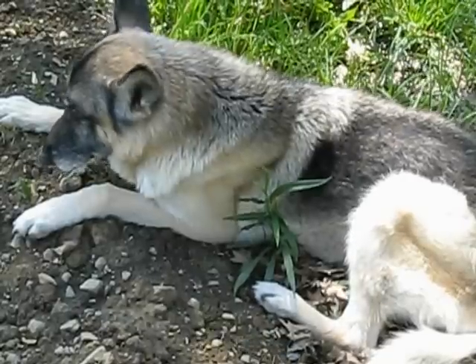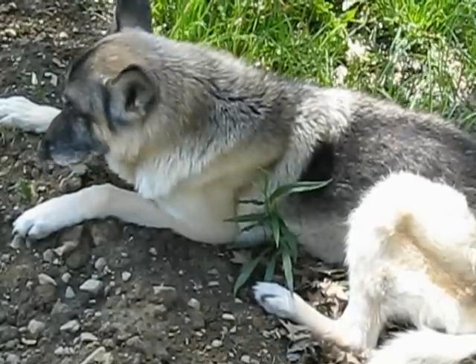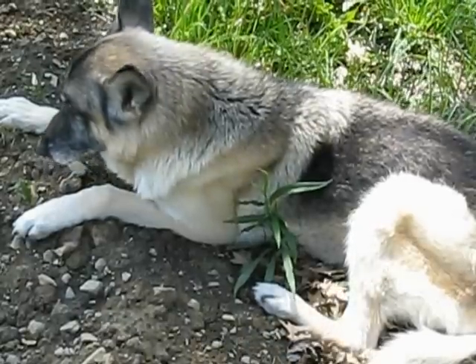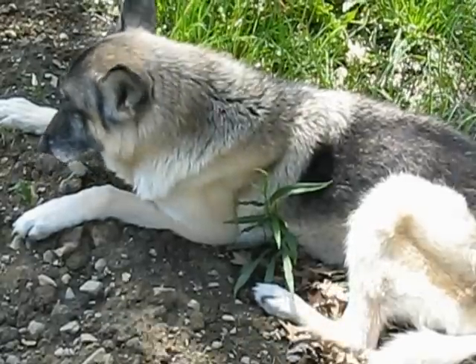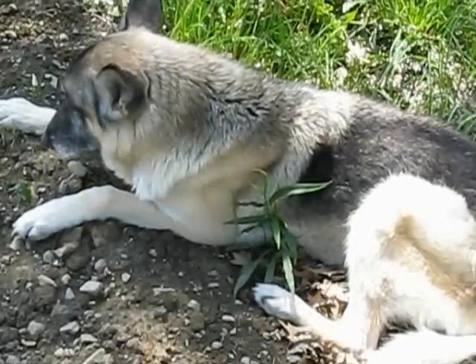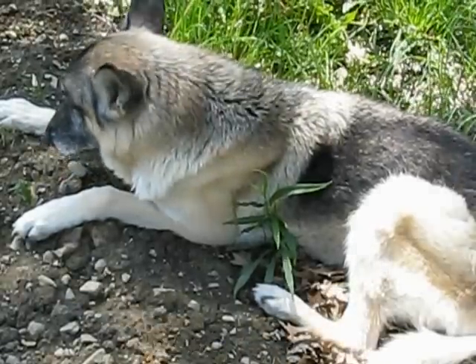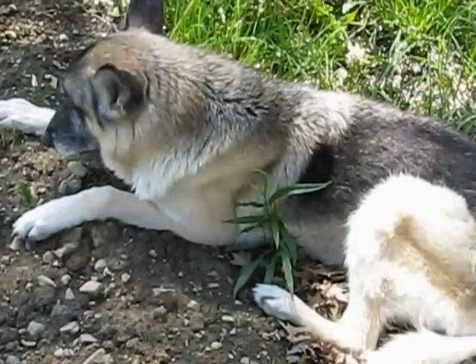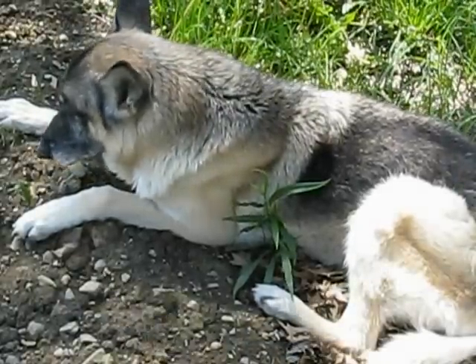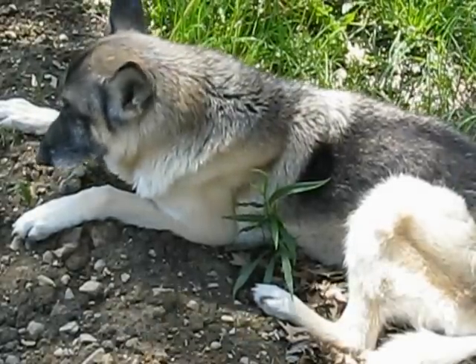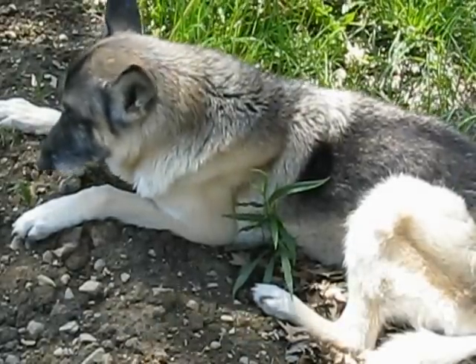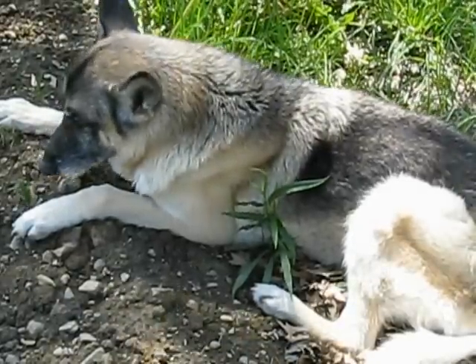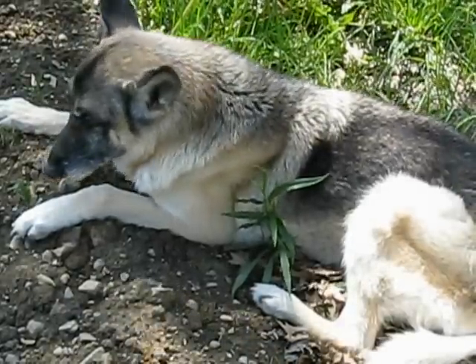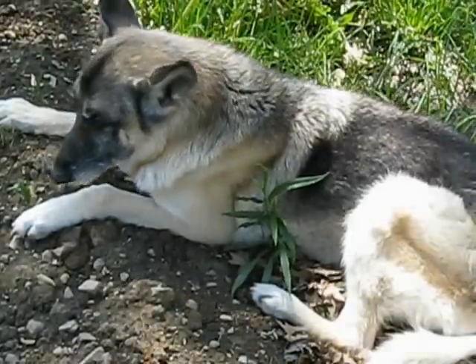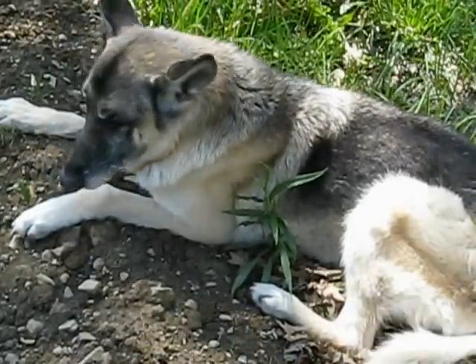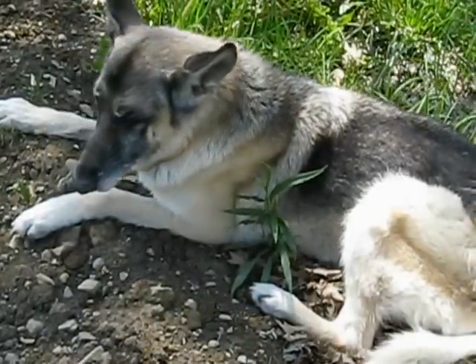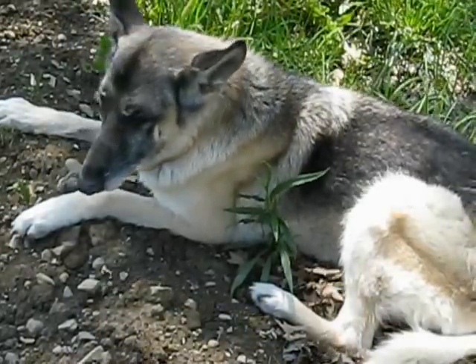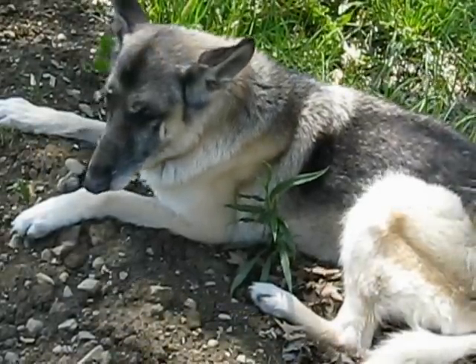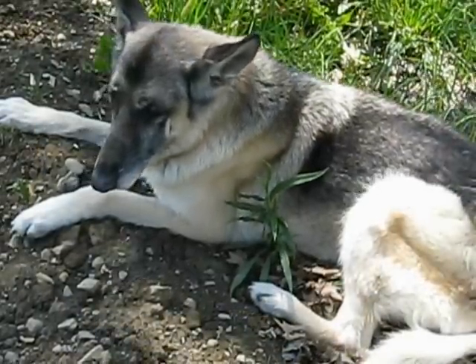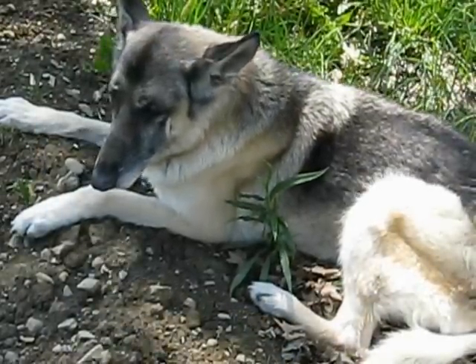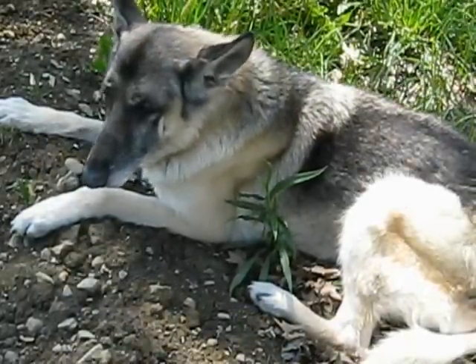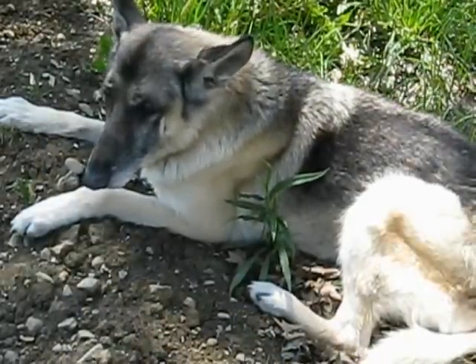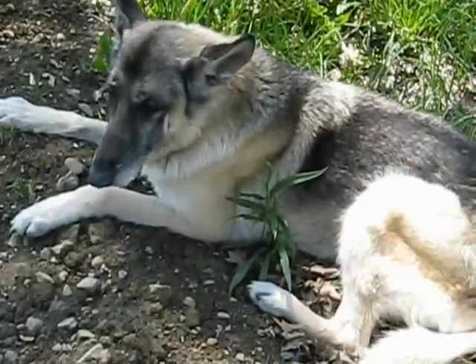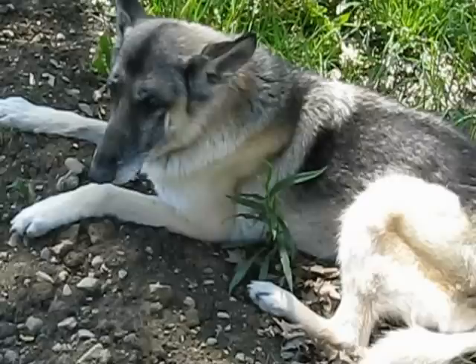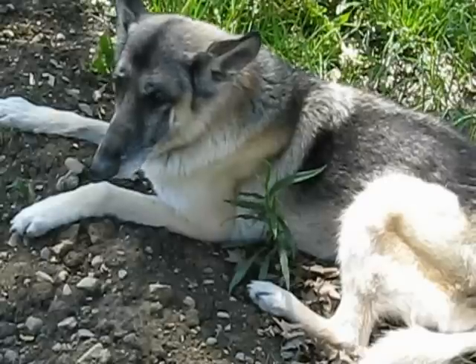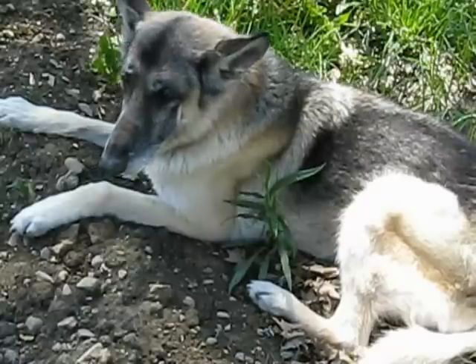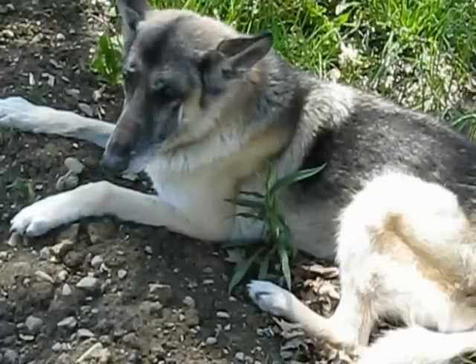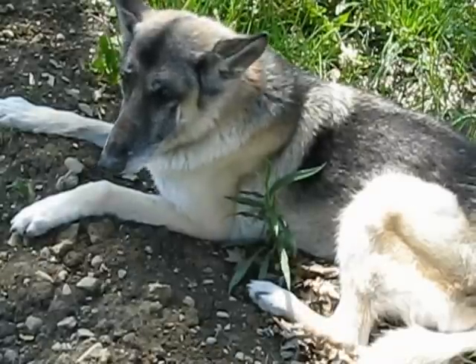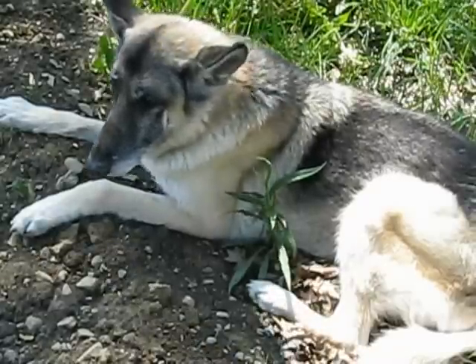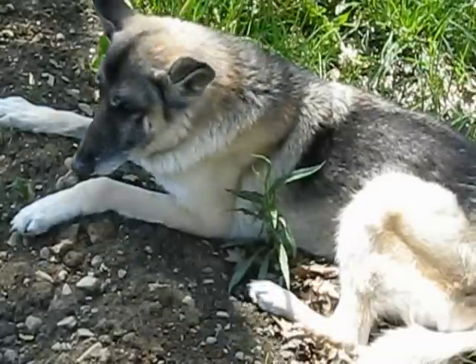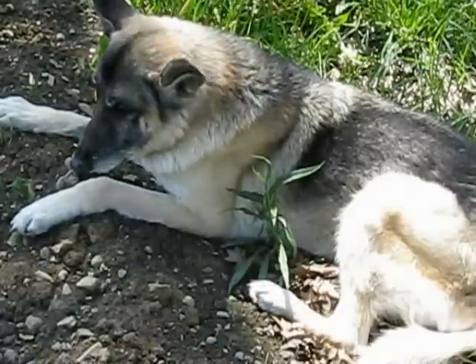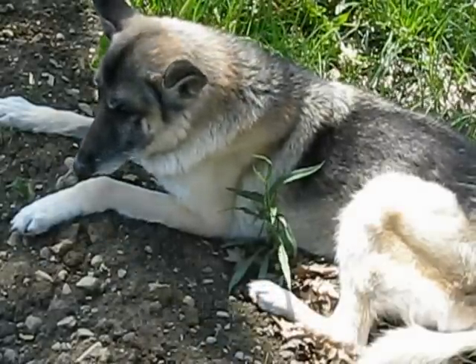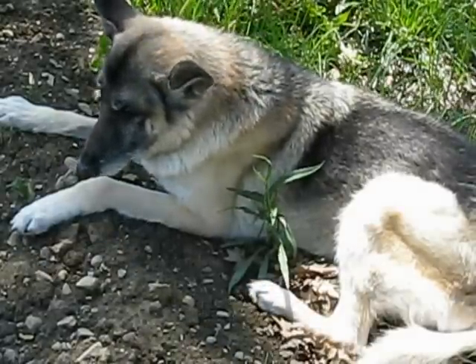He can't stand for long periods of time and was unable to get into the car.